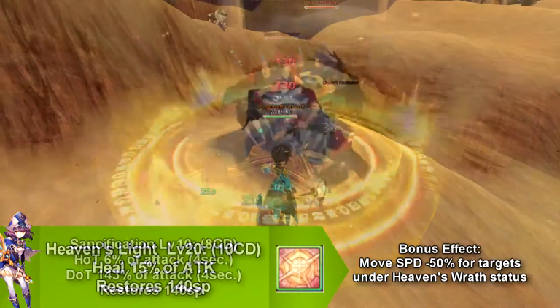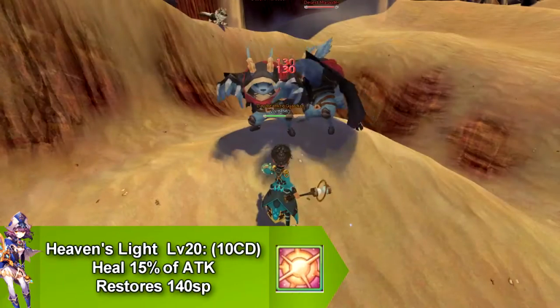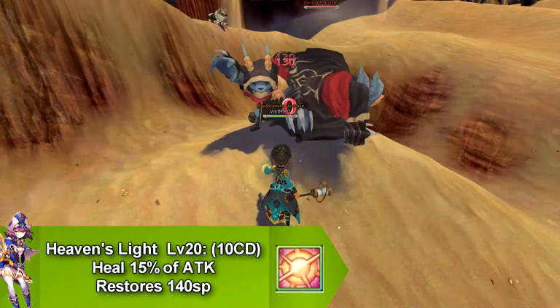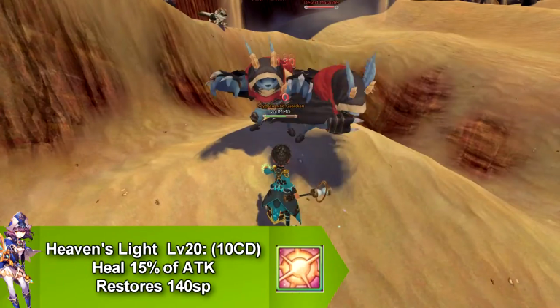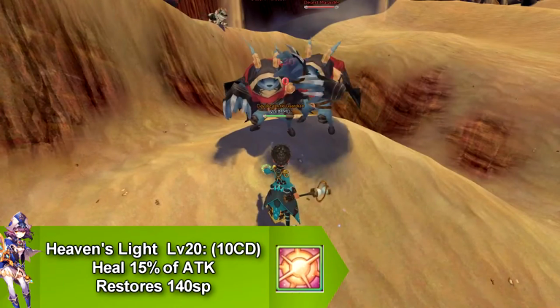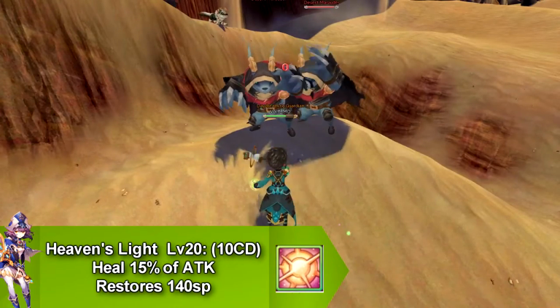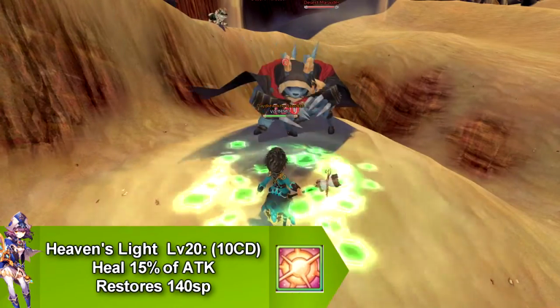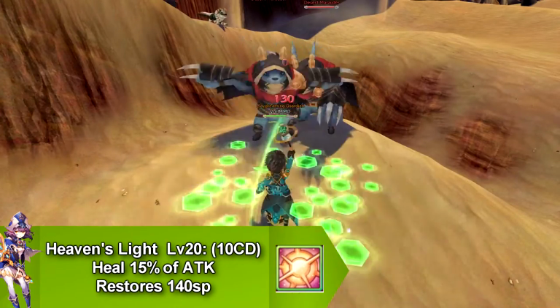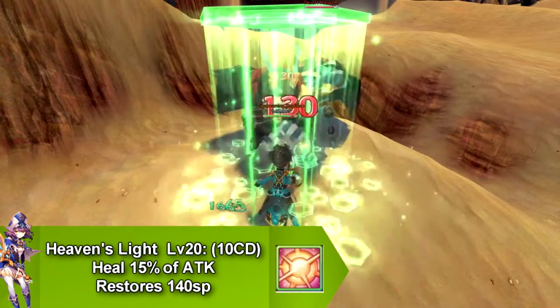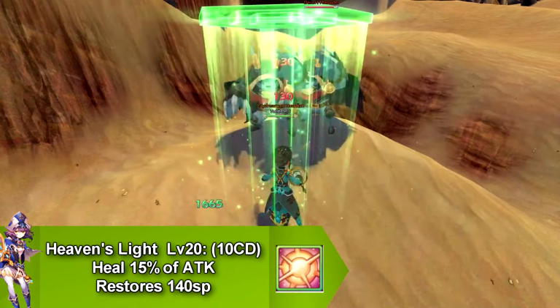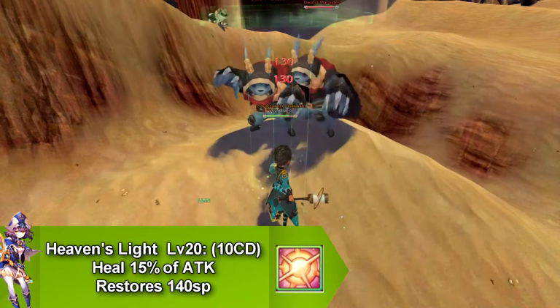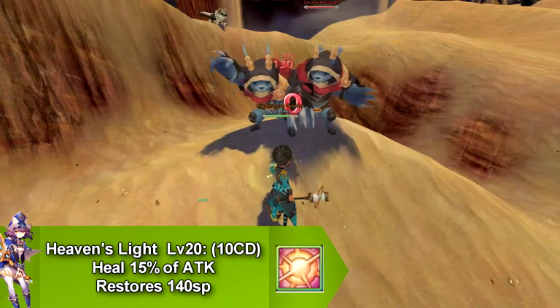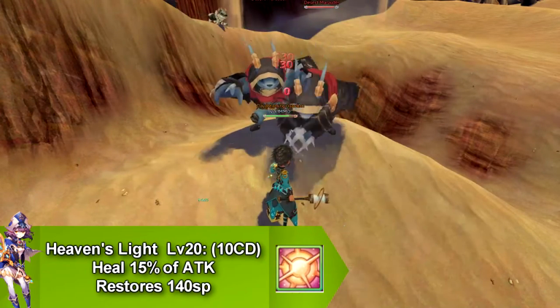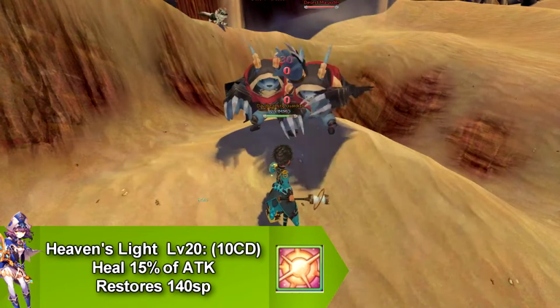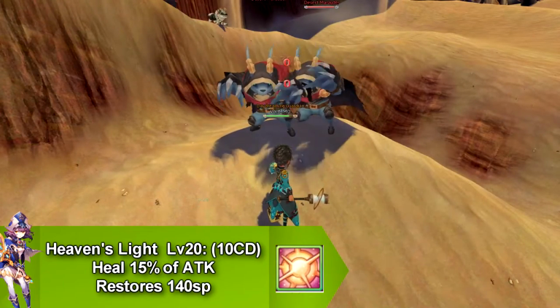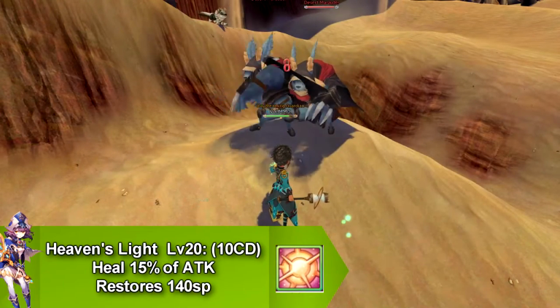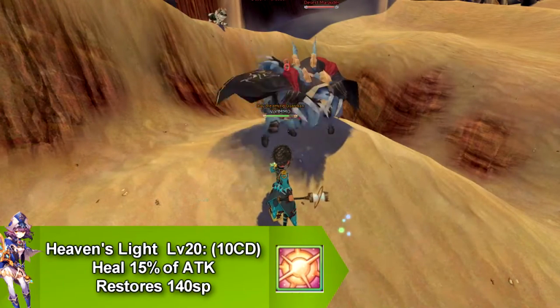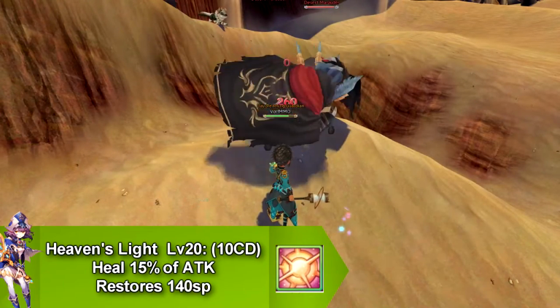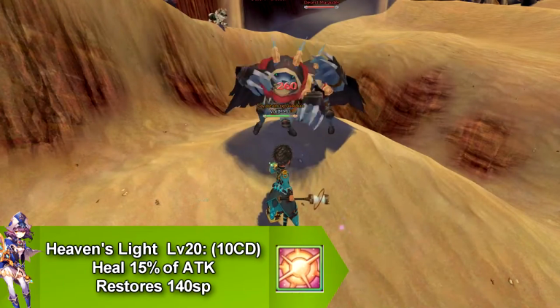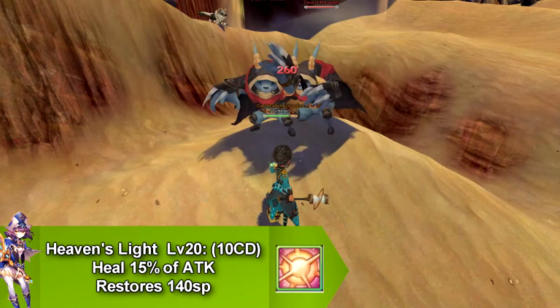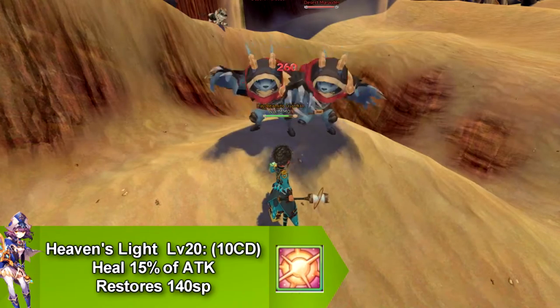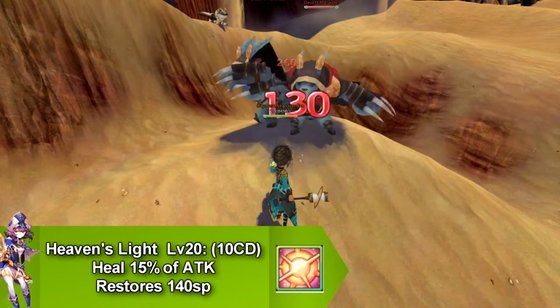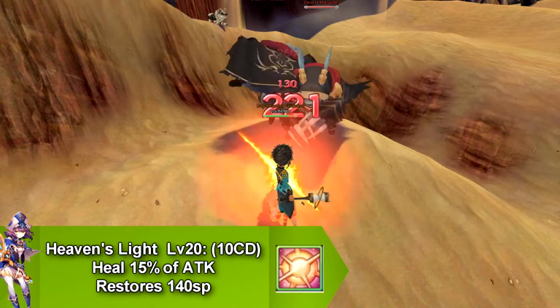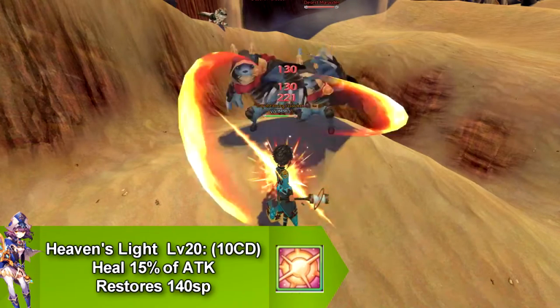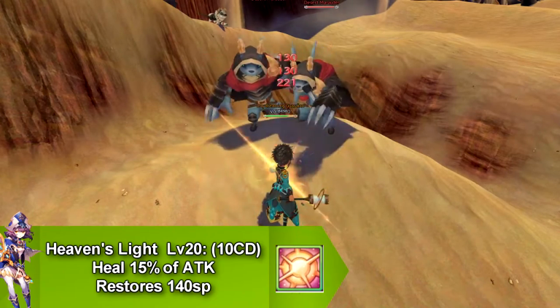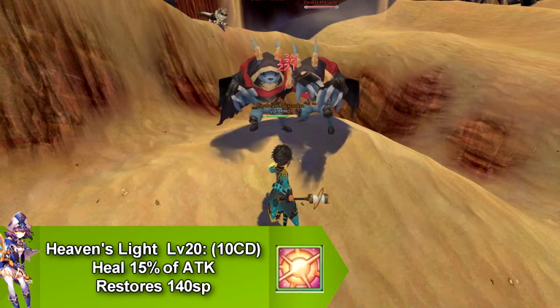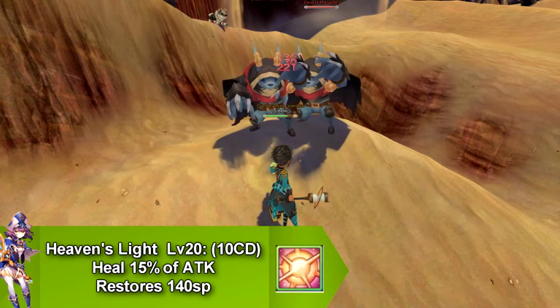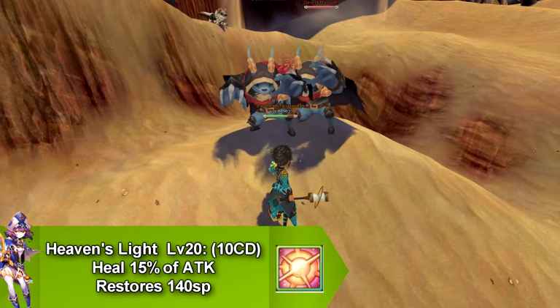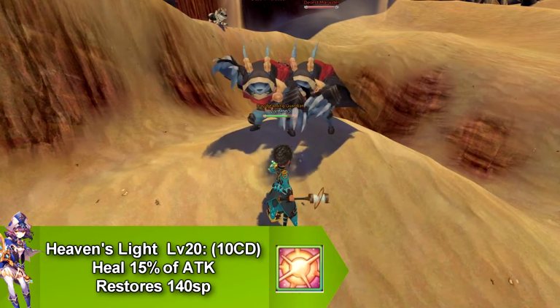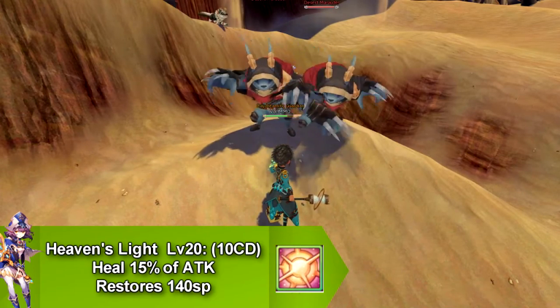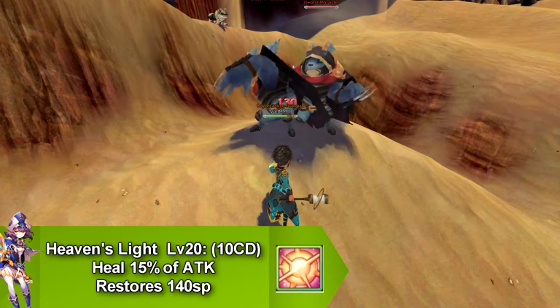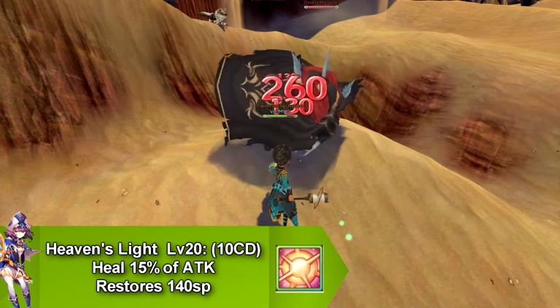Our next skill is called Heaven's Light, and this skill heals all party members and goes on cooldown for 10 seconds and restores 140 SP.